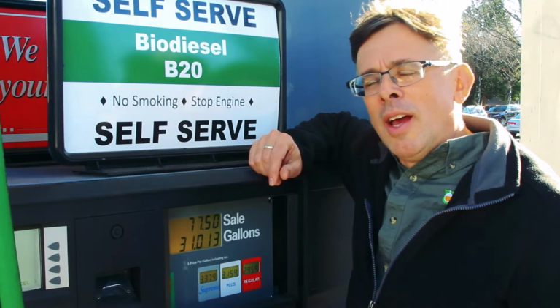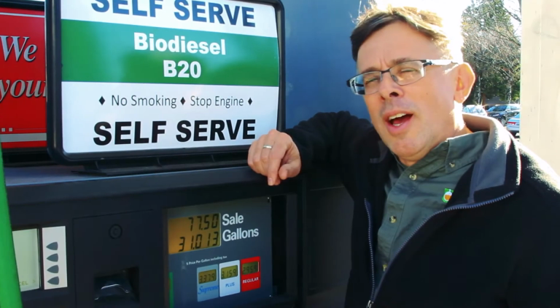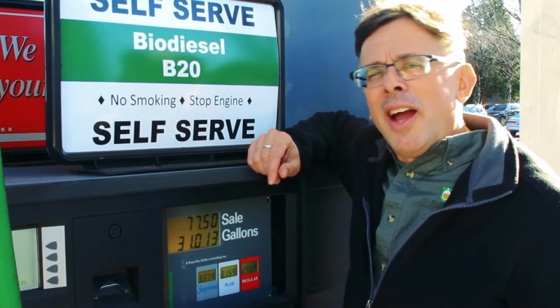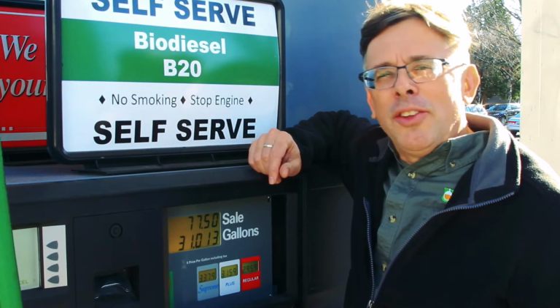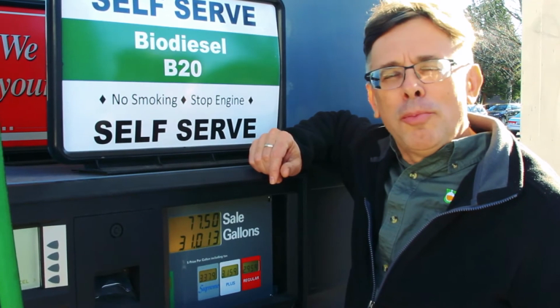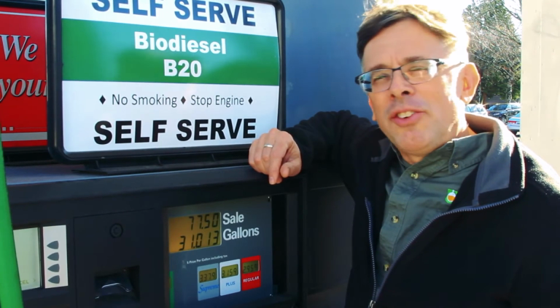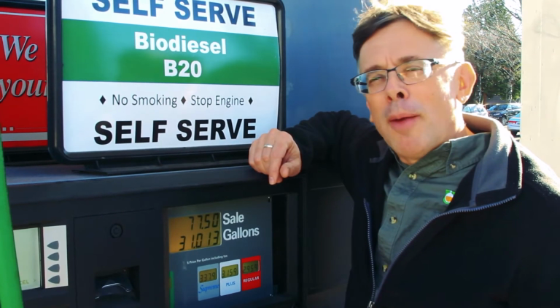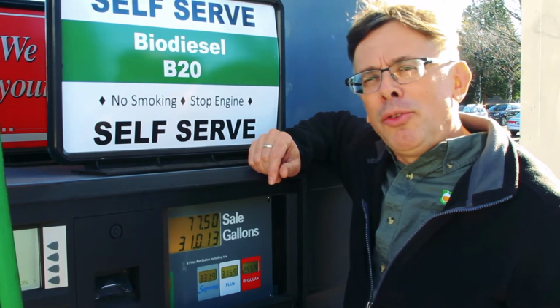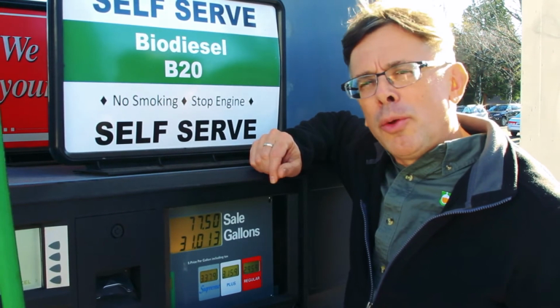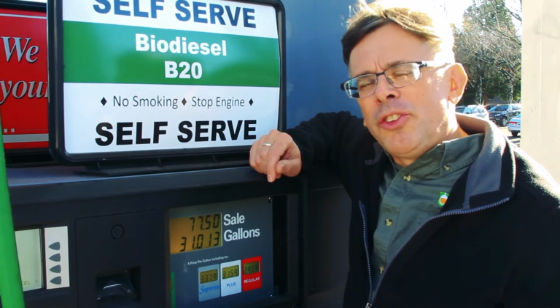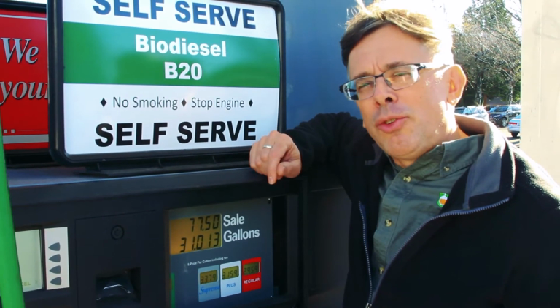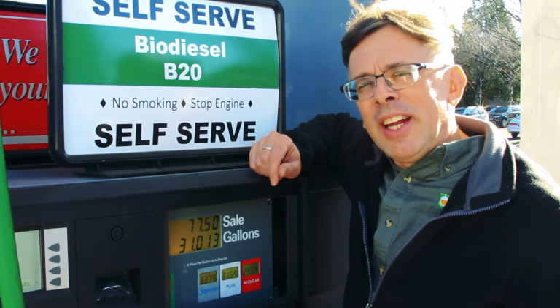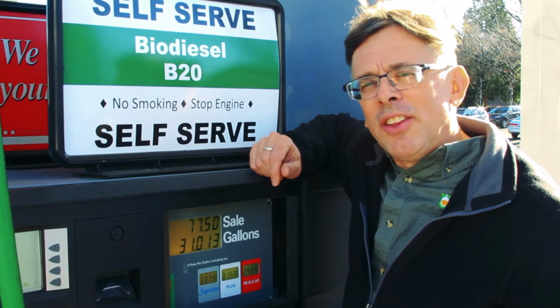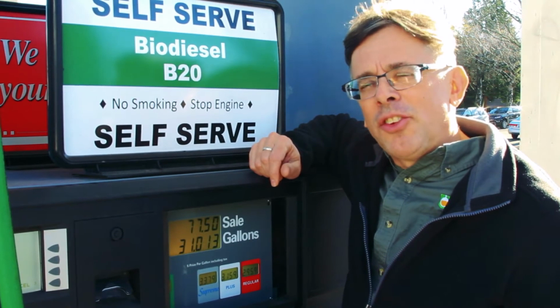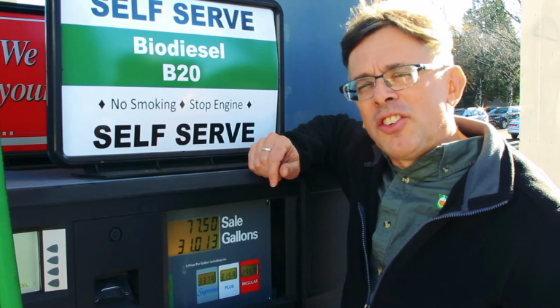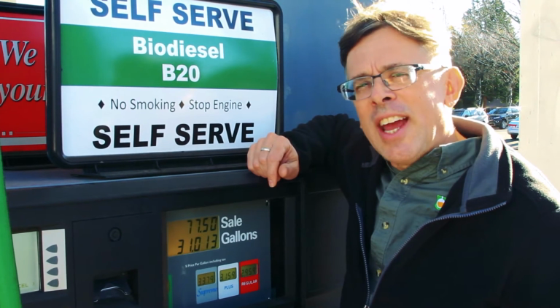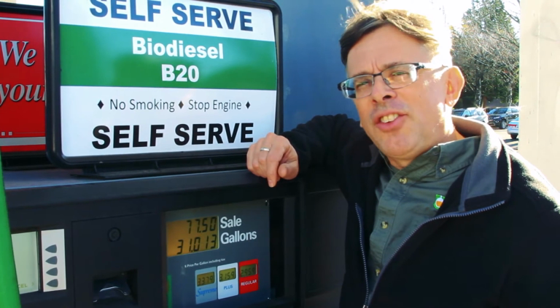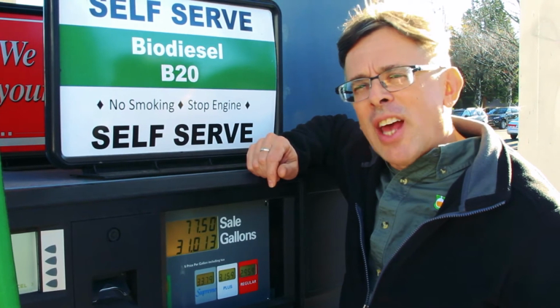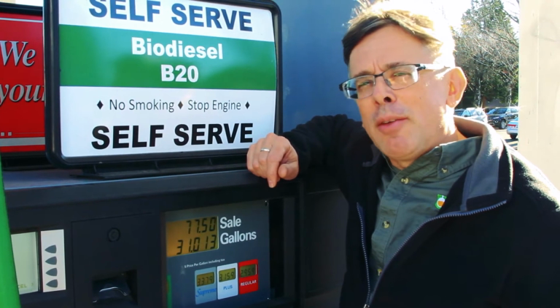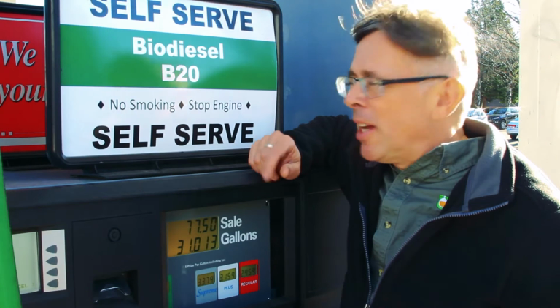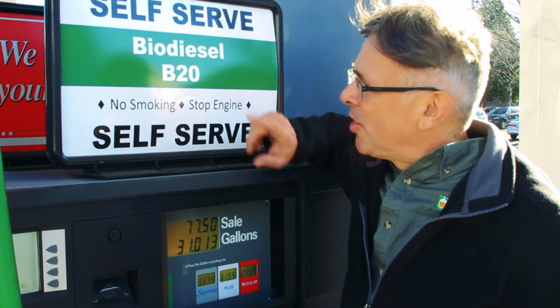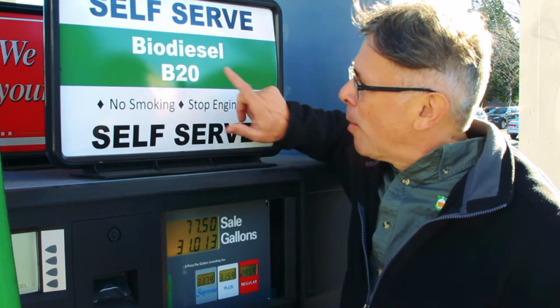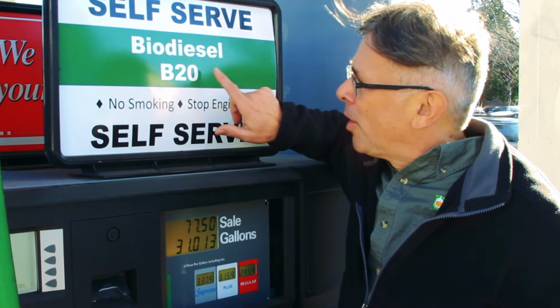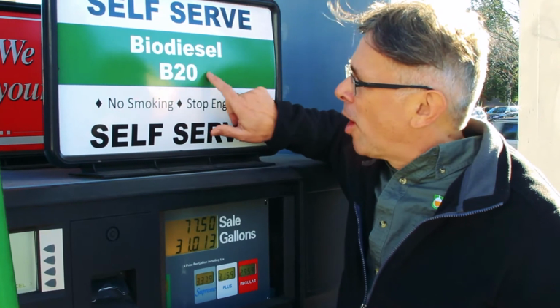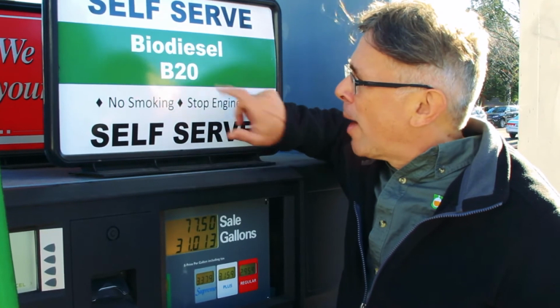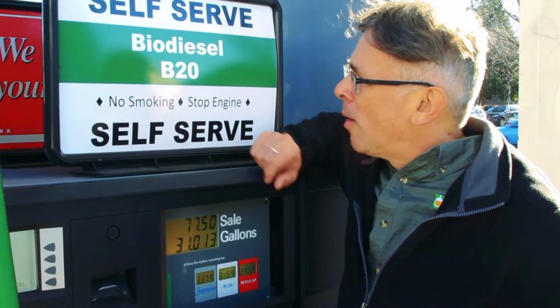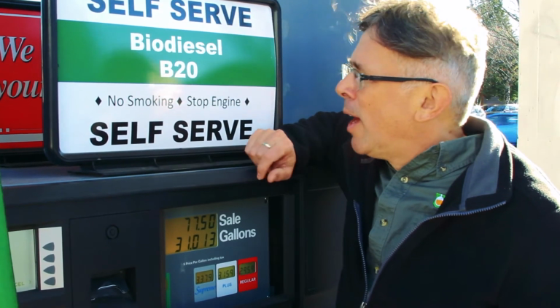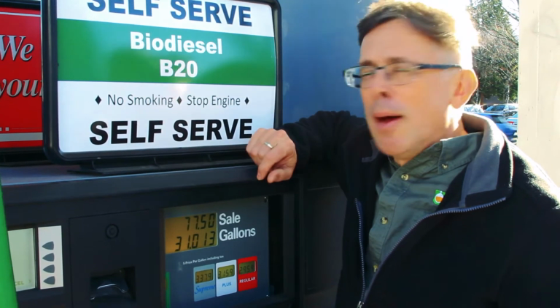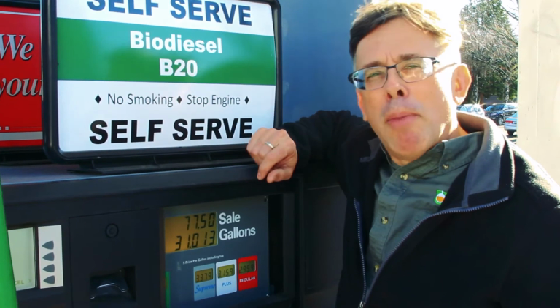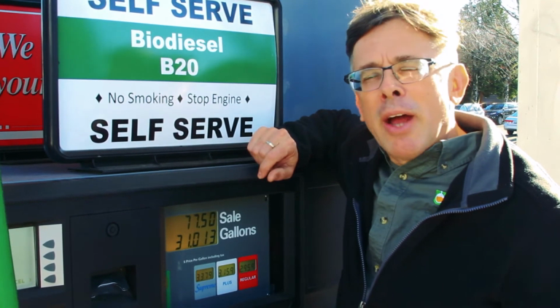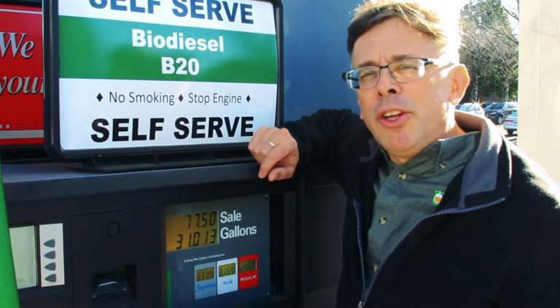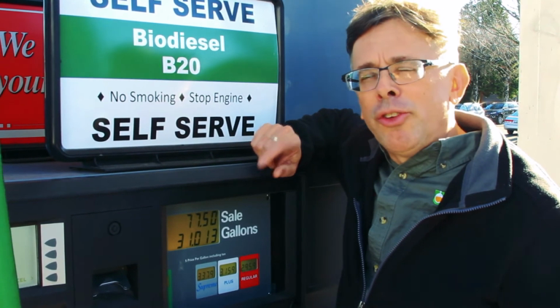Hi, this is Ben Thomas with USD Training and this is a Tank Savvy Minute. Today we're going to talk about biodiesel.